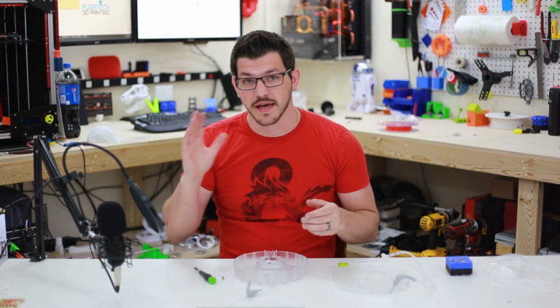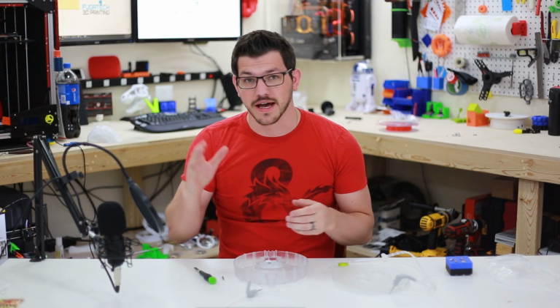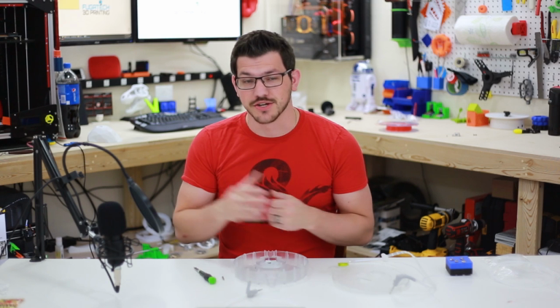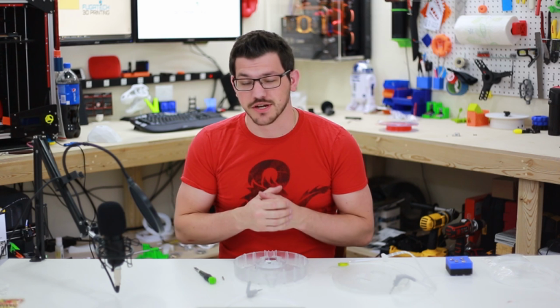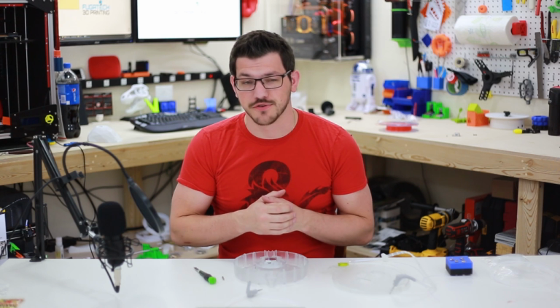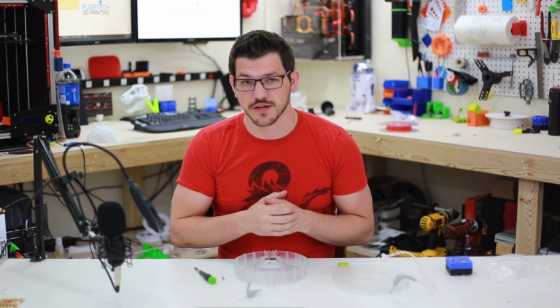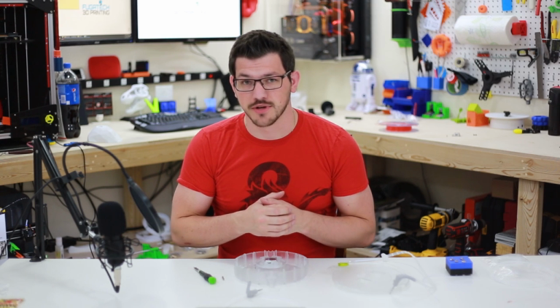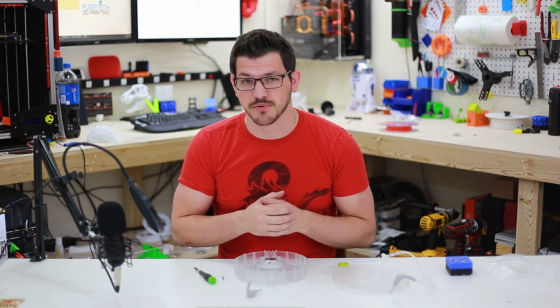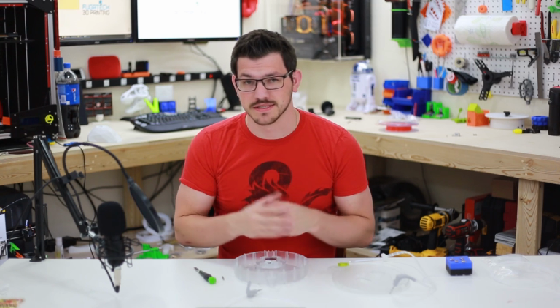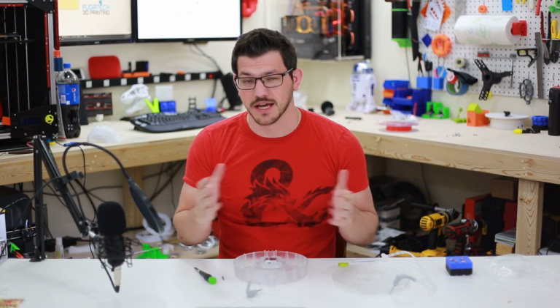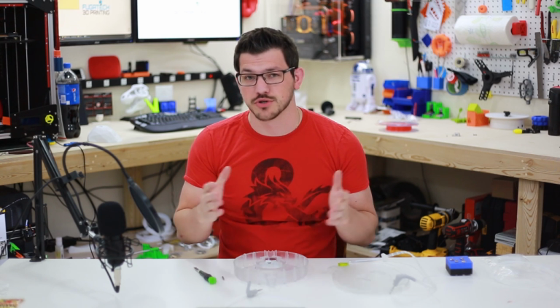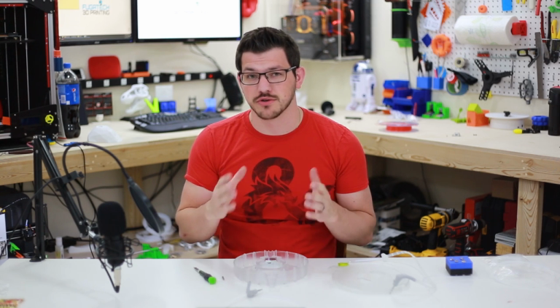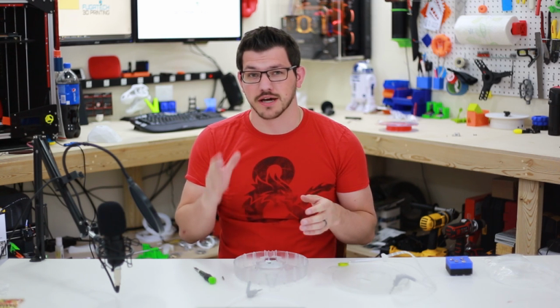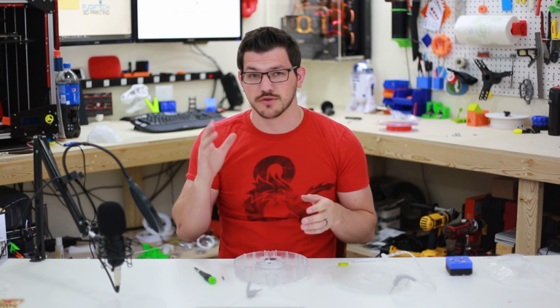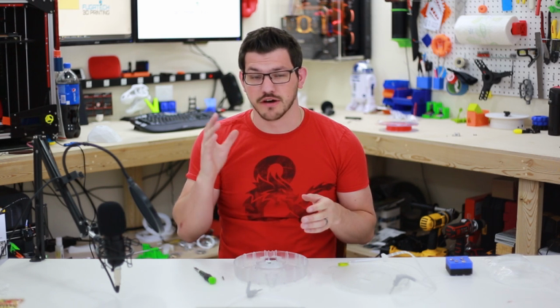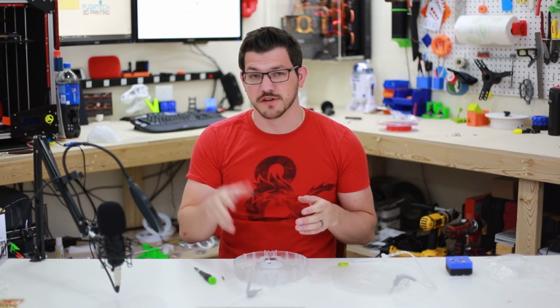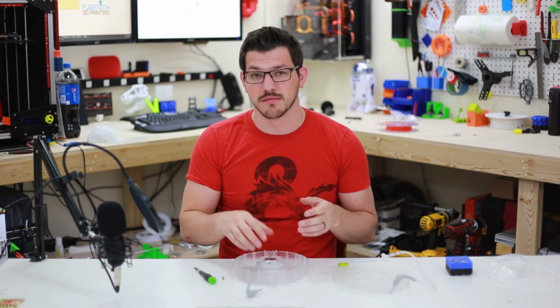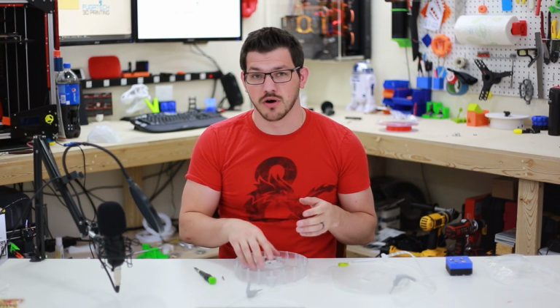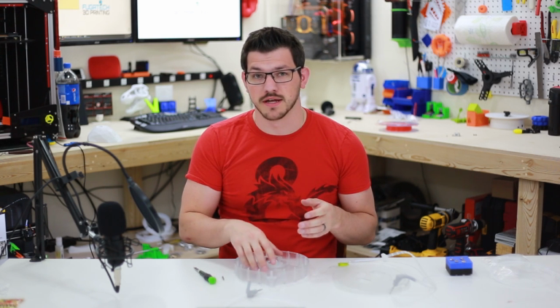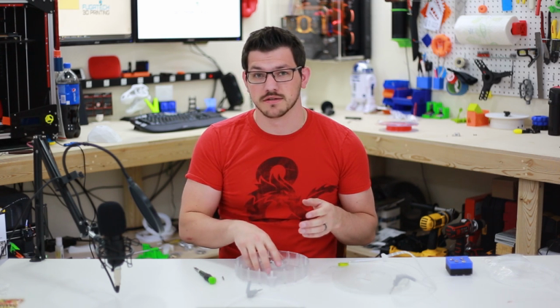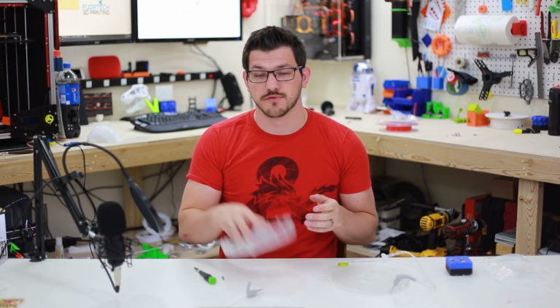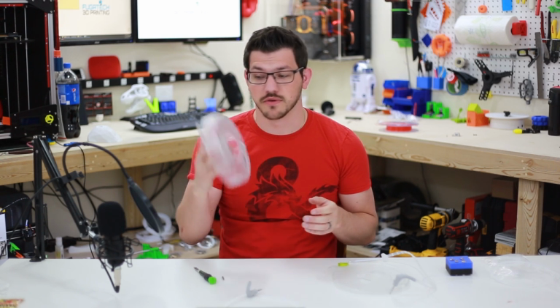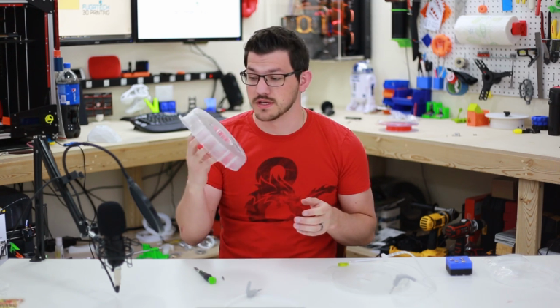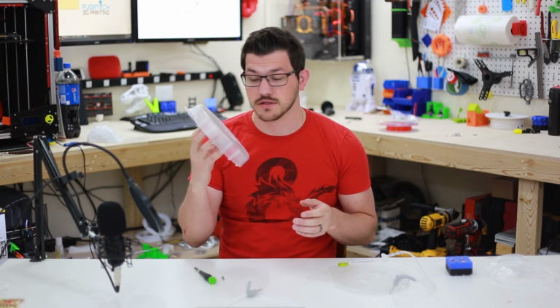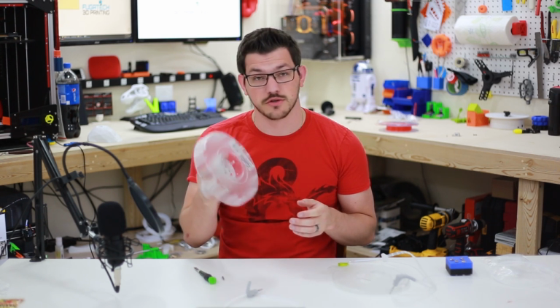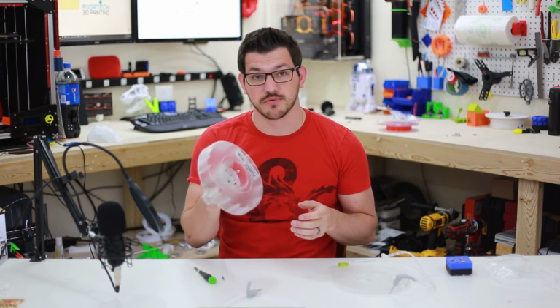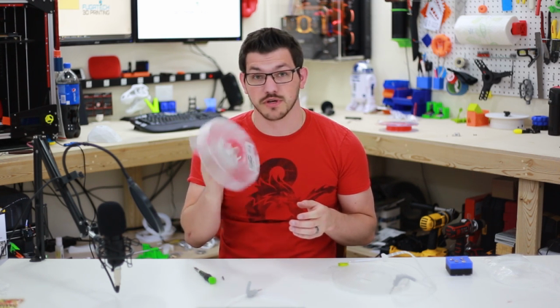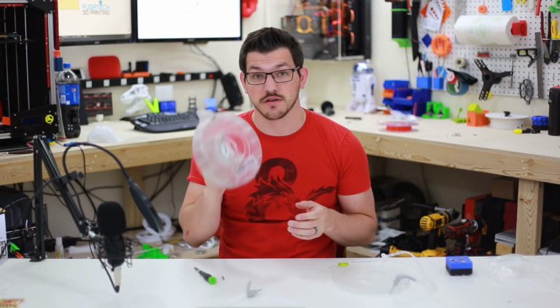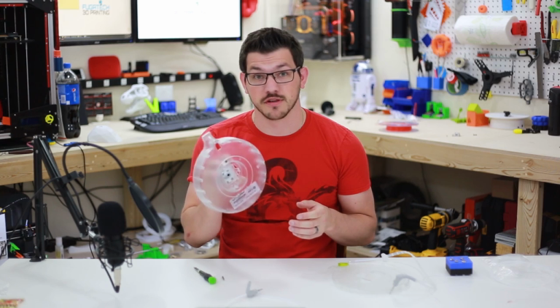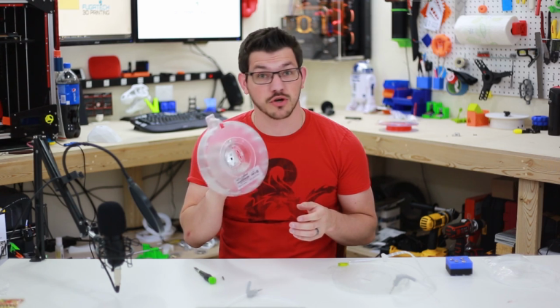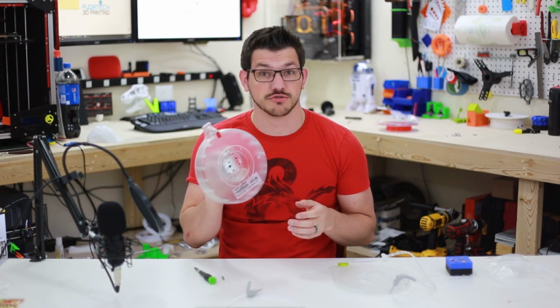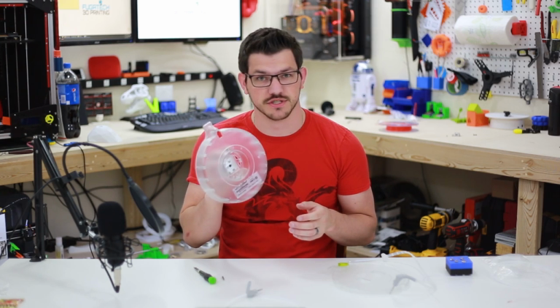Hey guys, Shane here with Figadec 3D Printing. Today I'm going to show you how to do a filament mod for the Cube 3 filament cartridges.